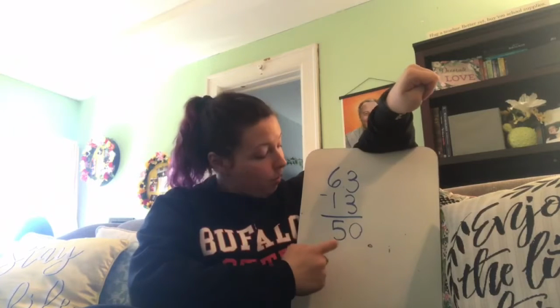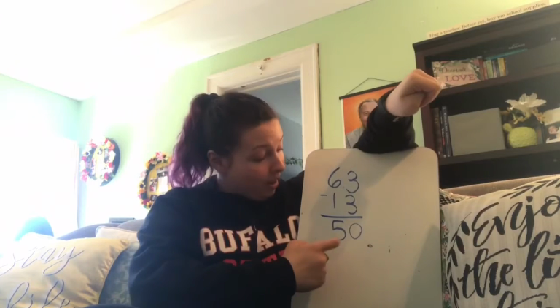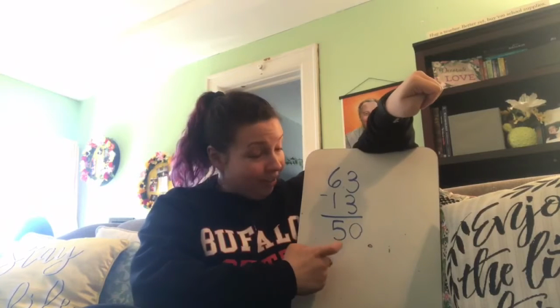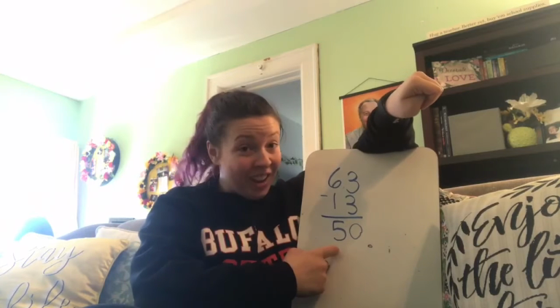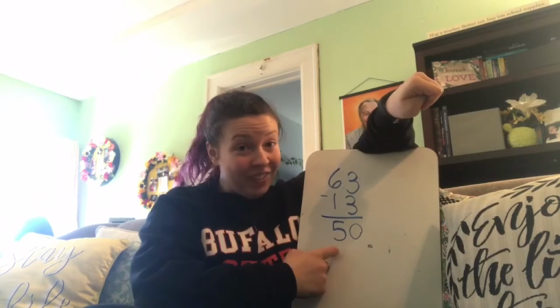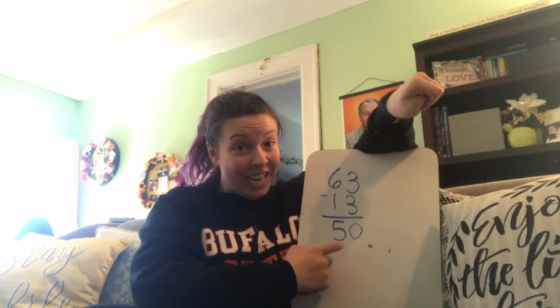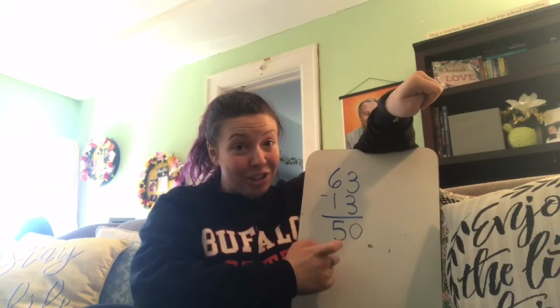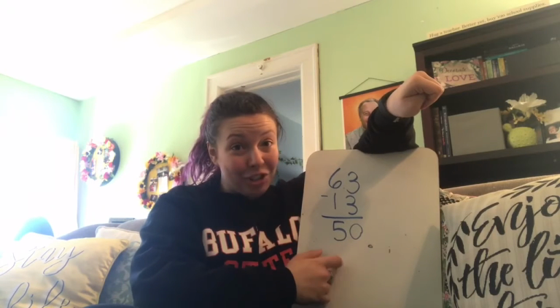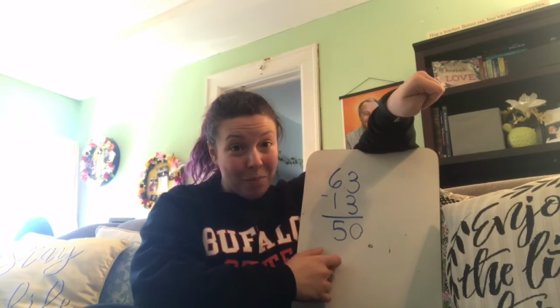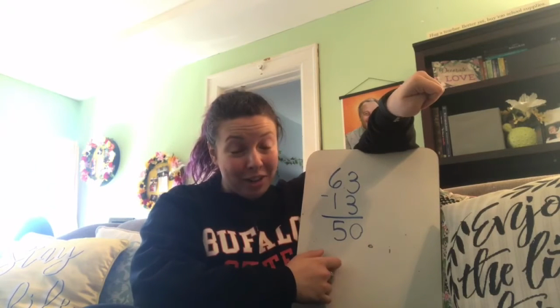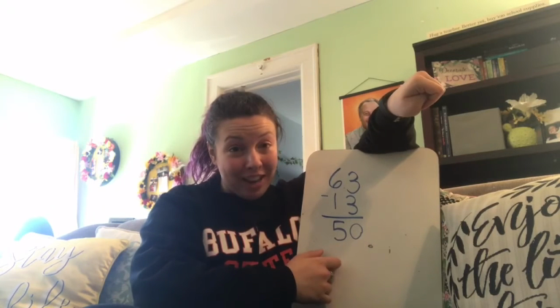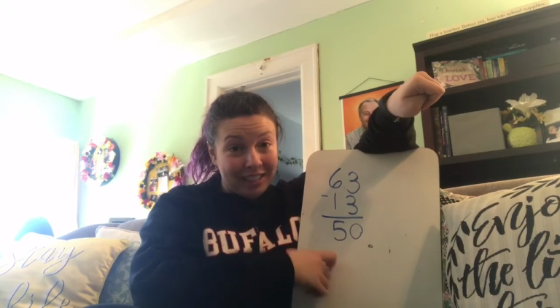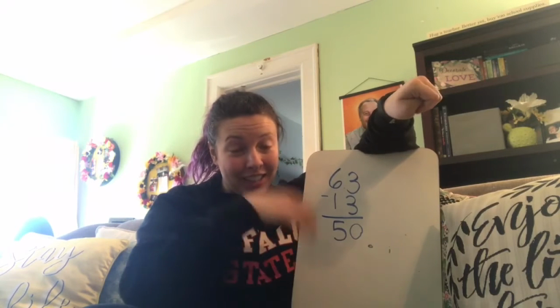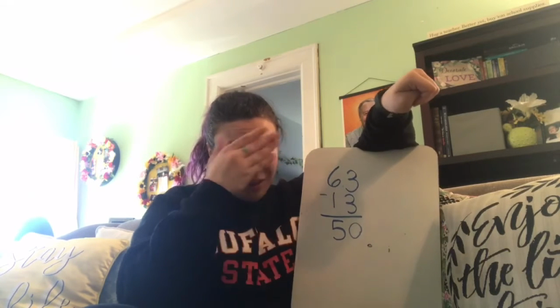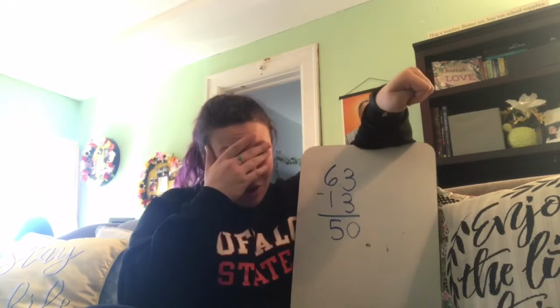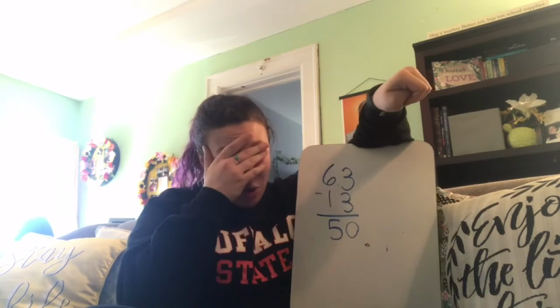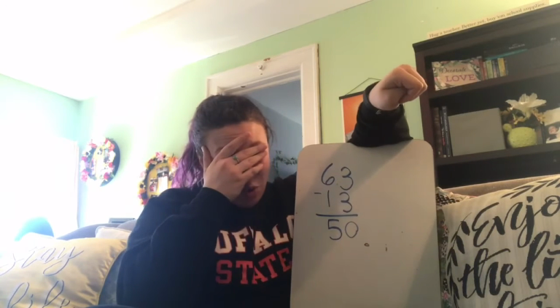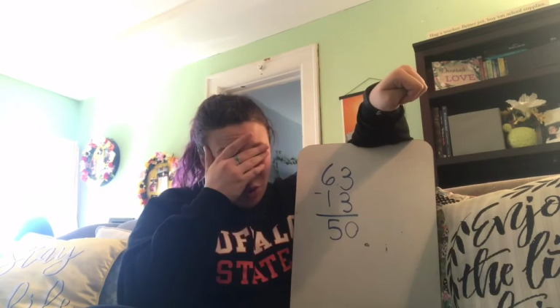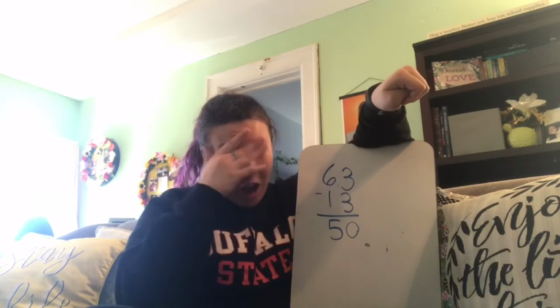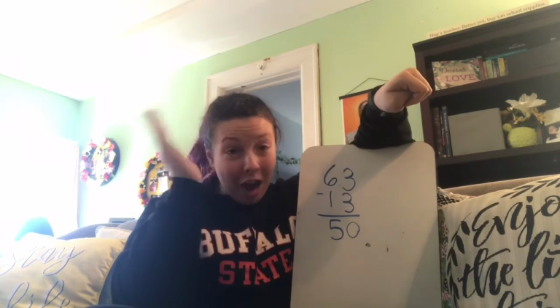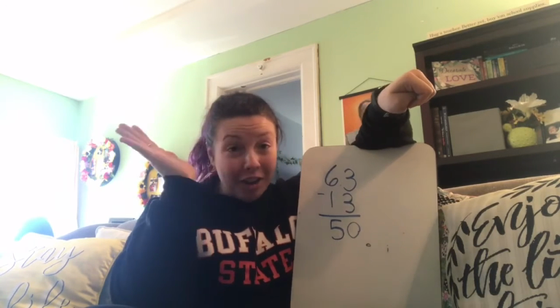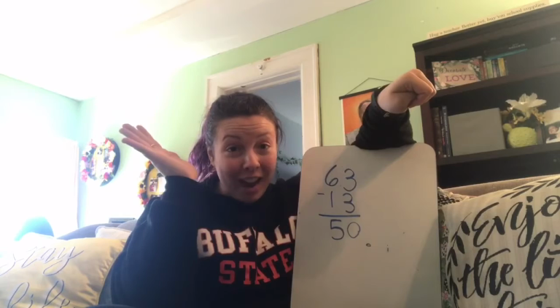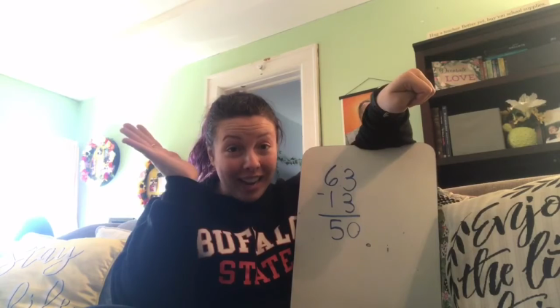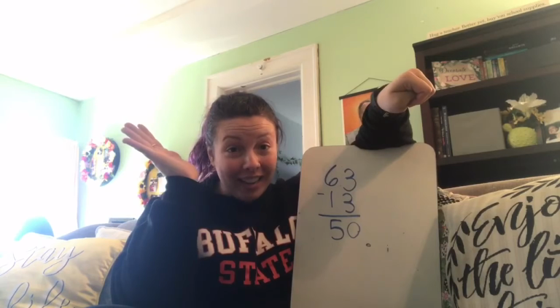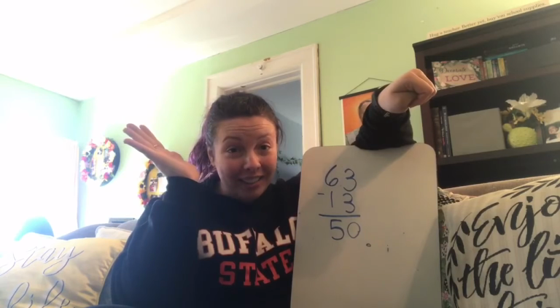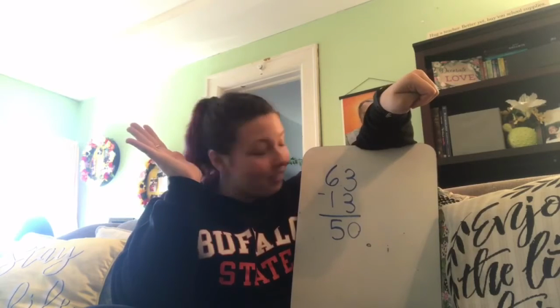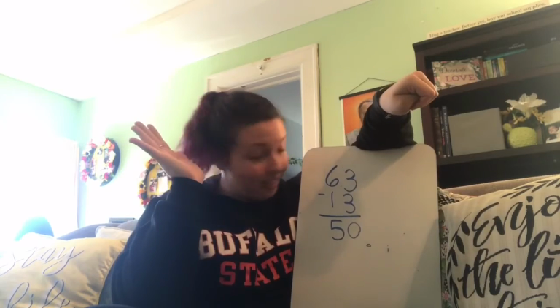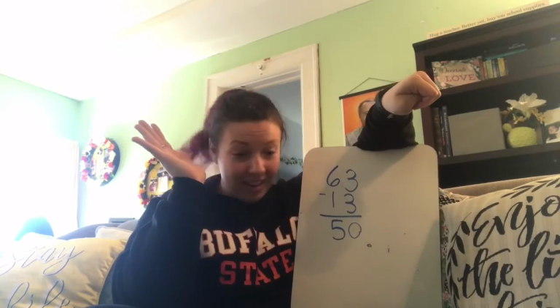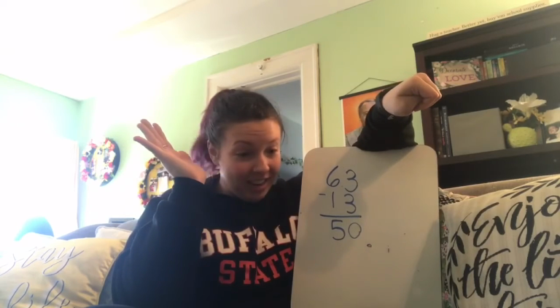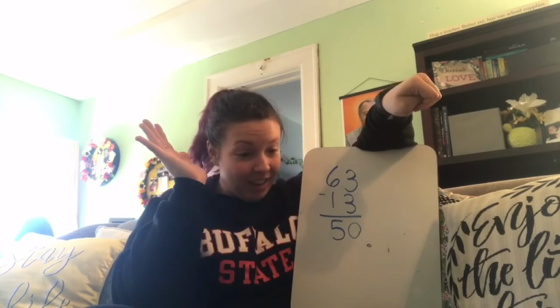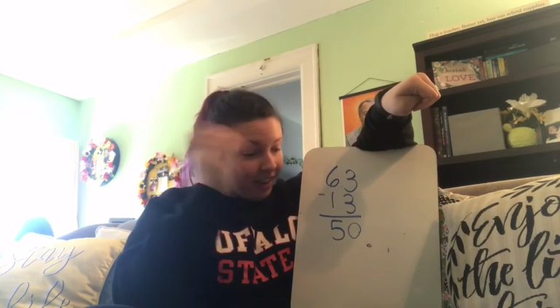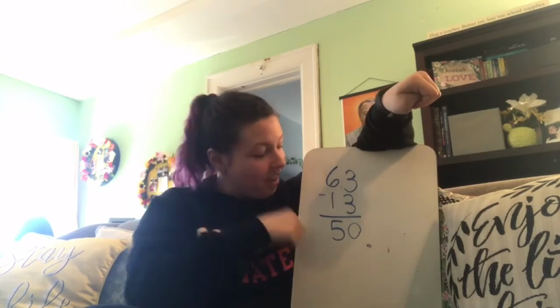We have 50 jumping jacks to do. Are you ready? Here we go.